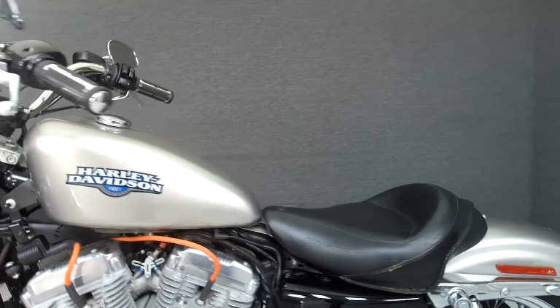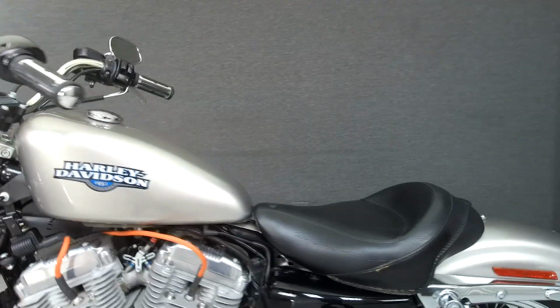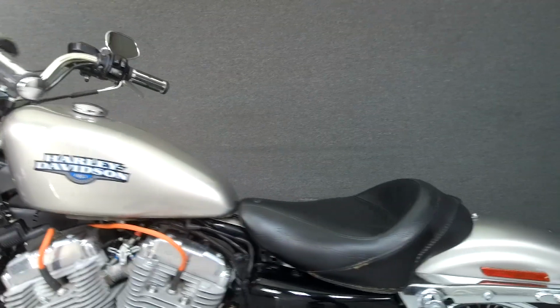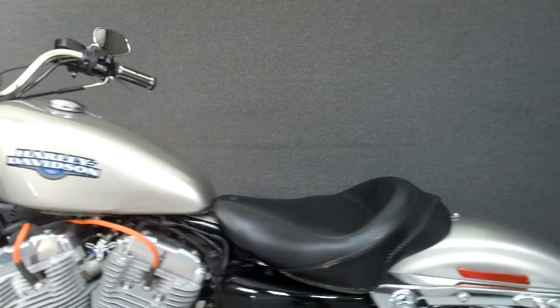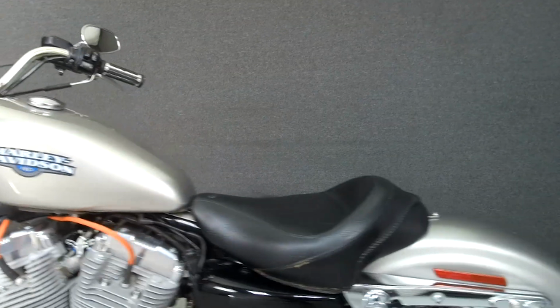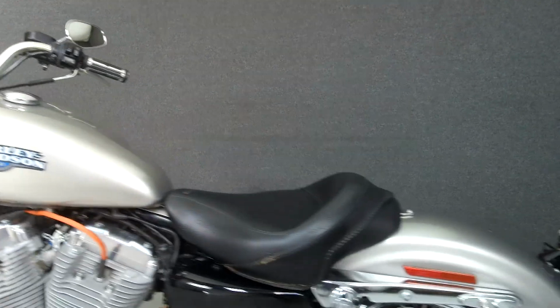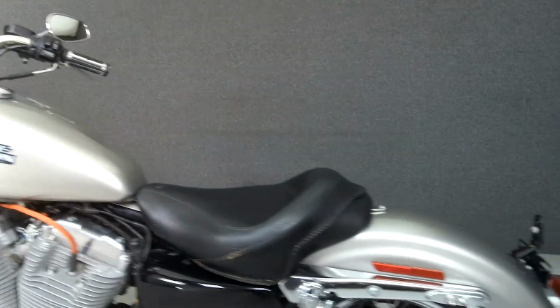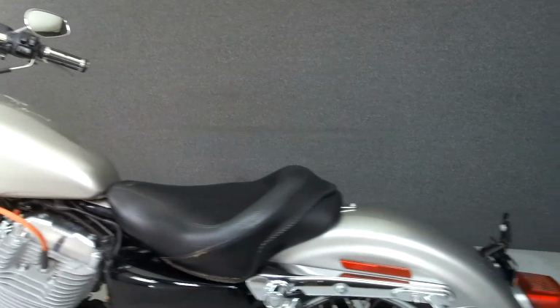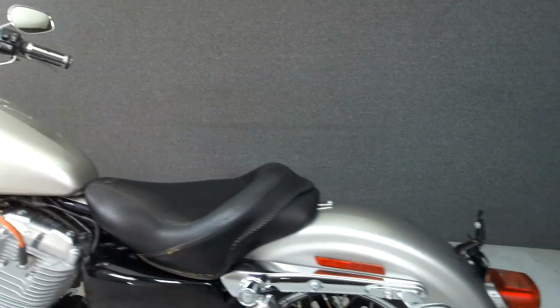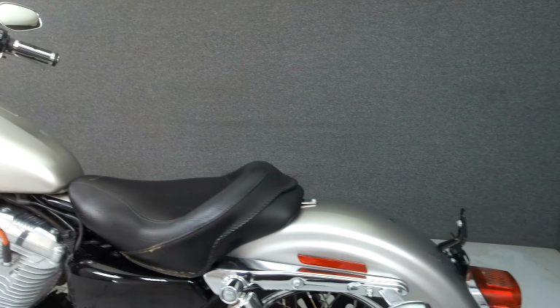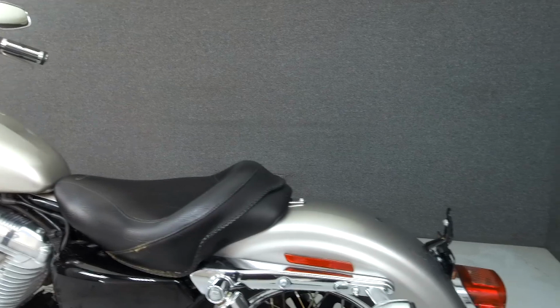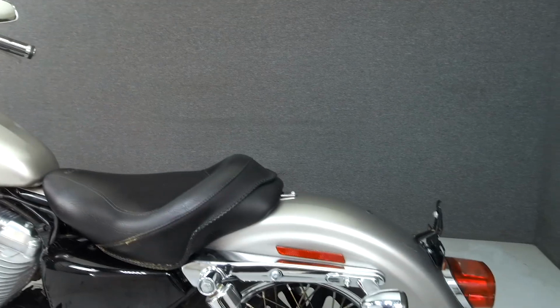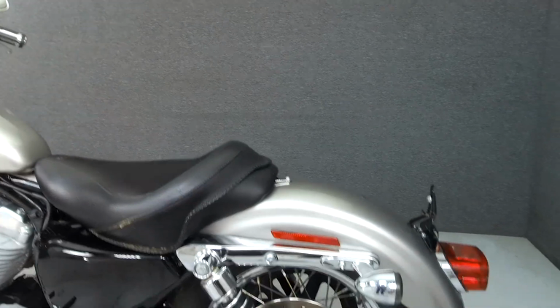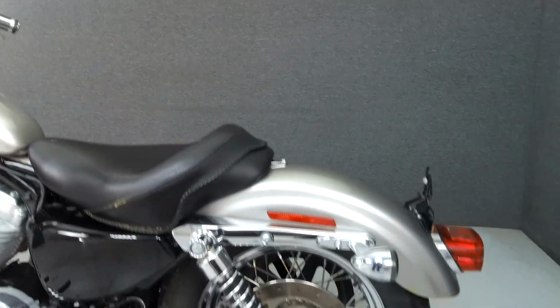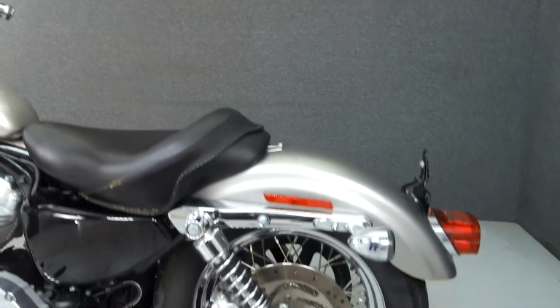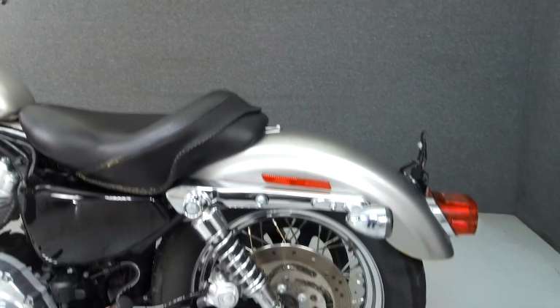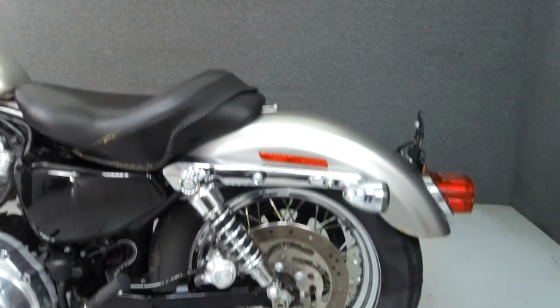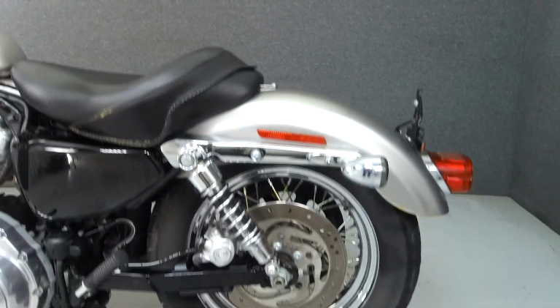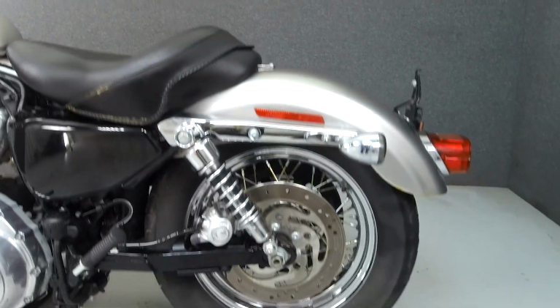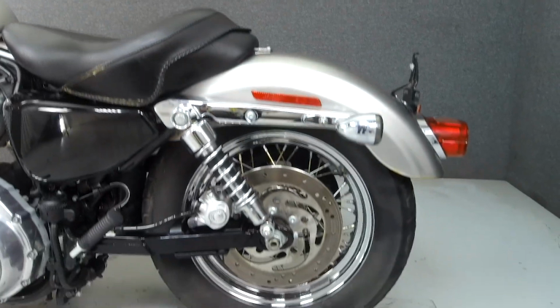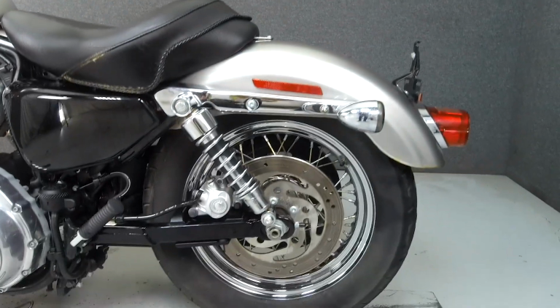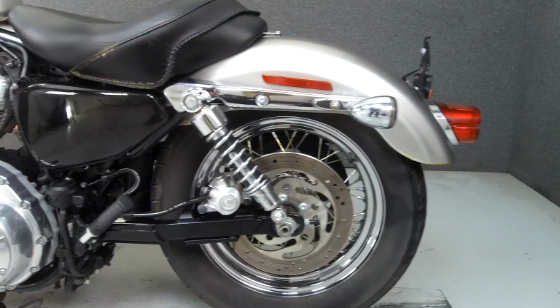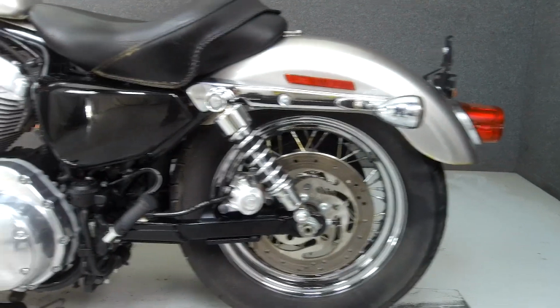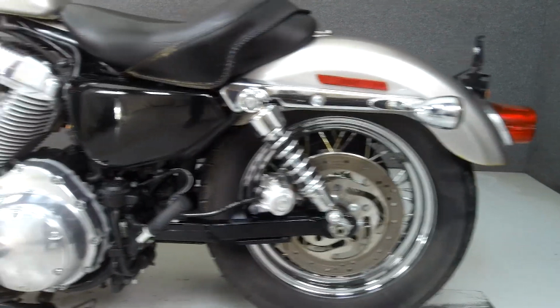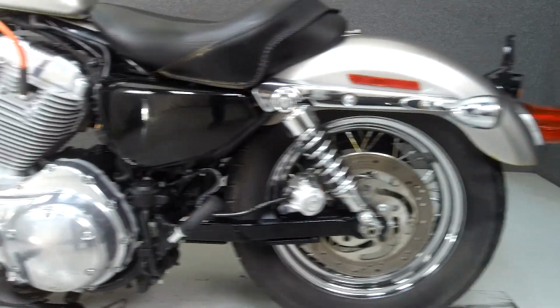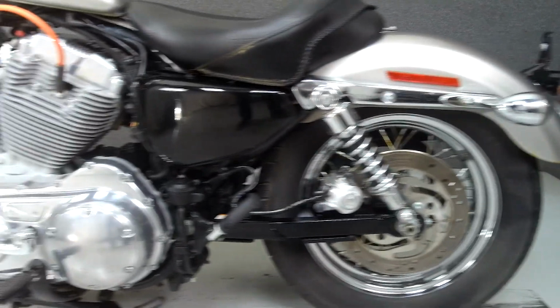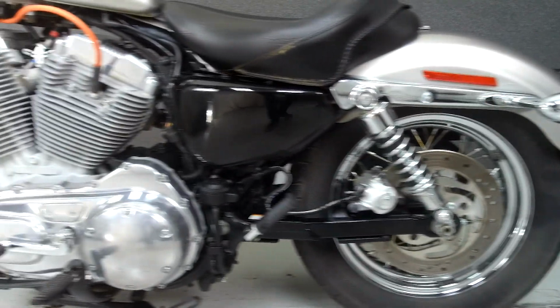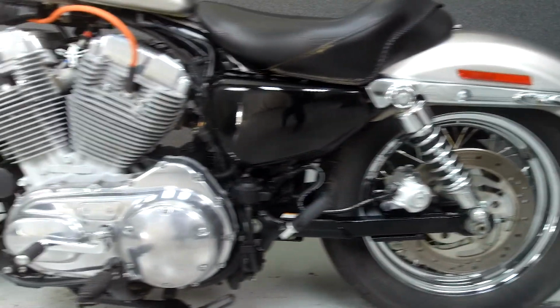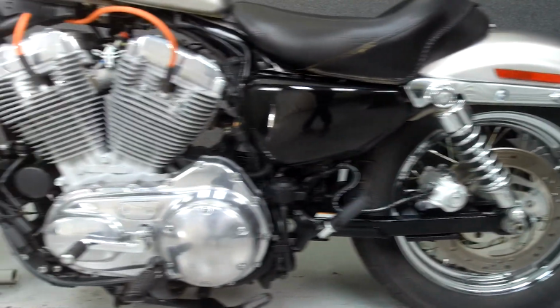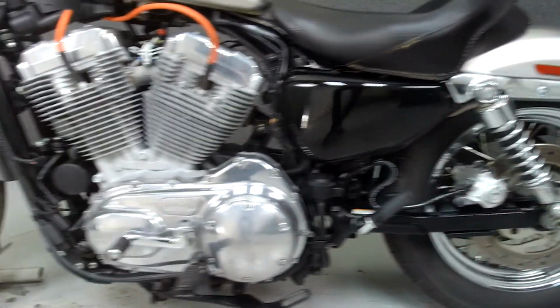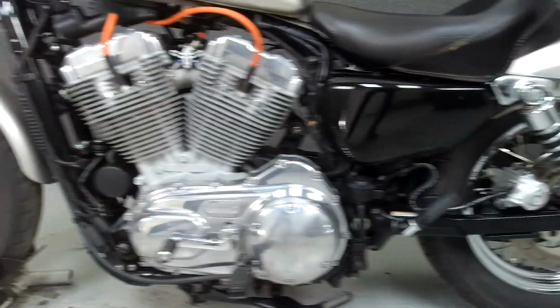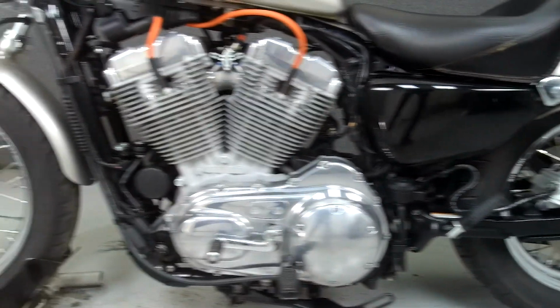This bike has been upgraded with a Vance & Hines exhaust, a Mustang seat, relocated rear turn signals, and aftermarket grips.